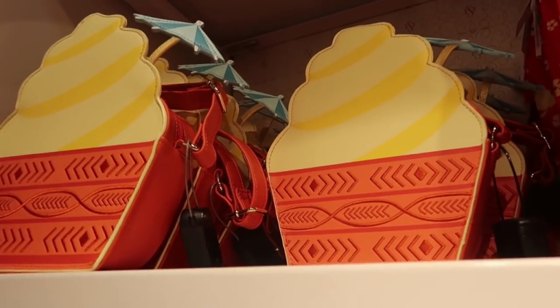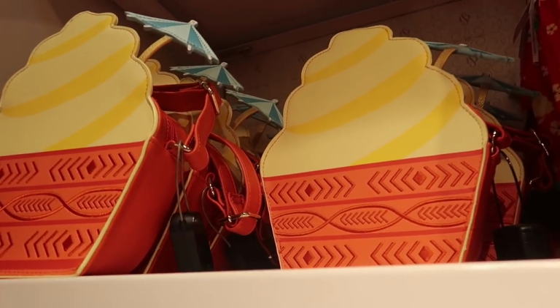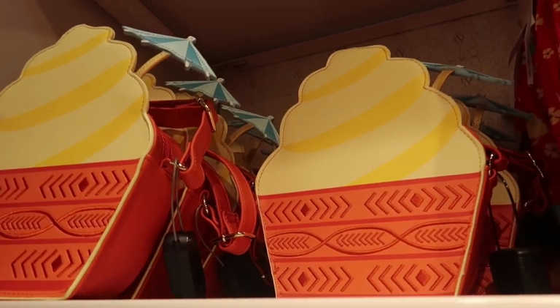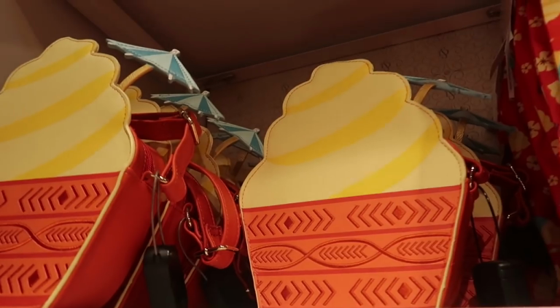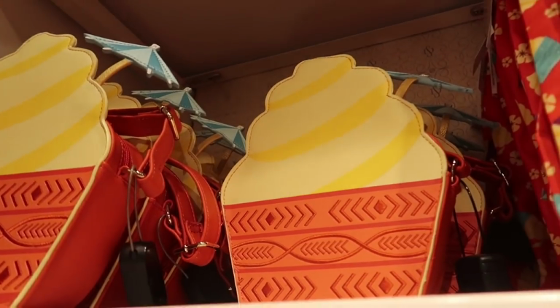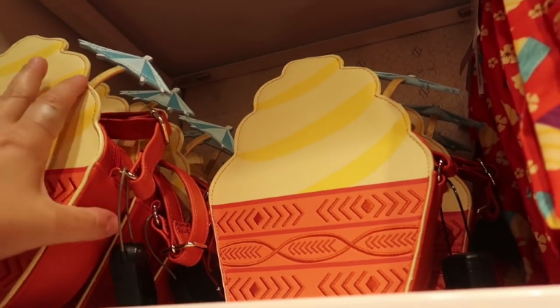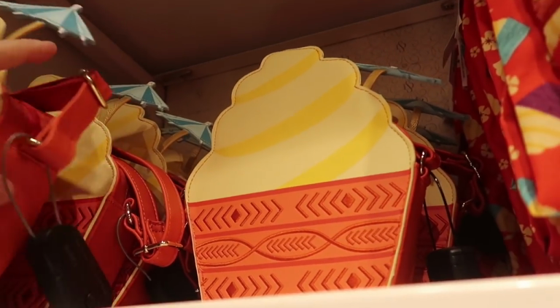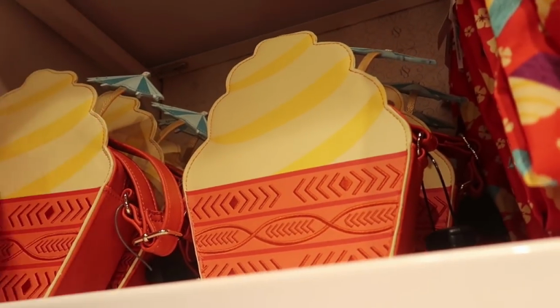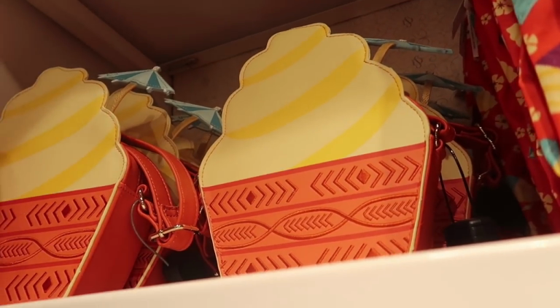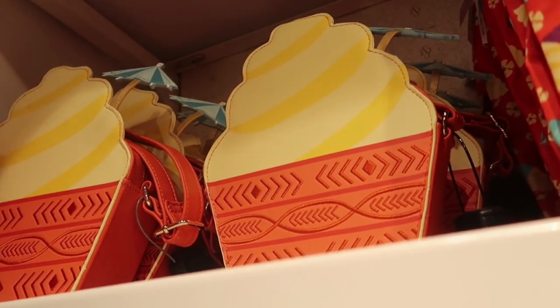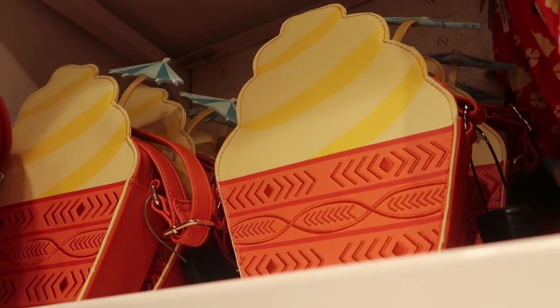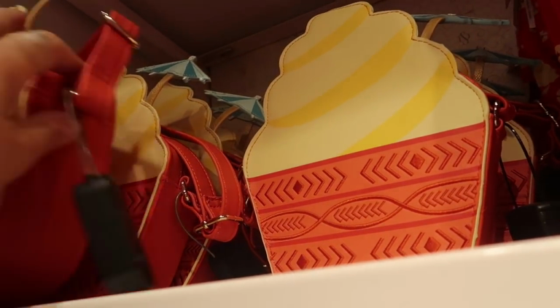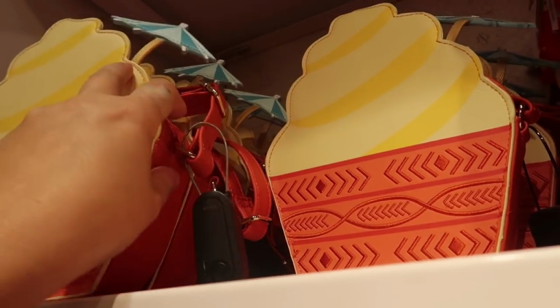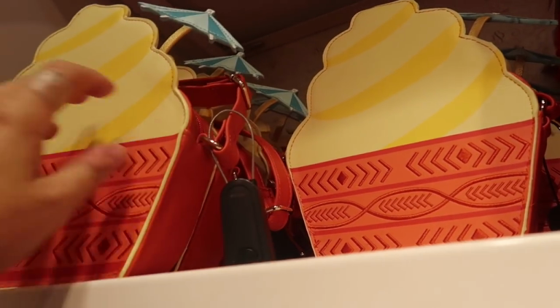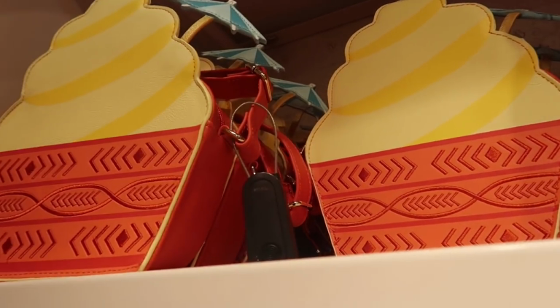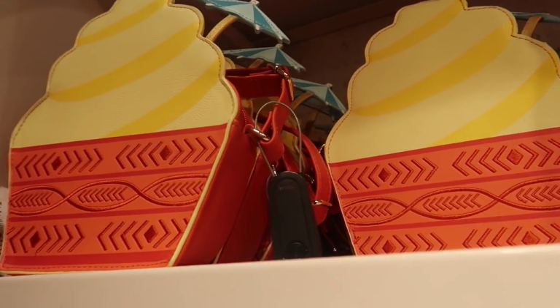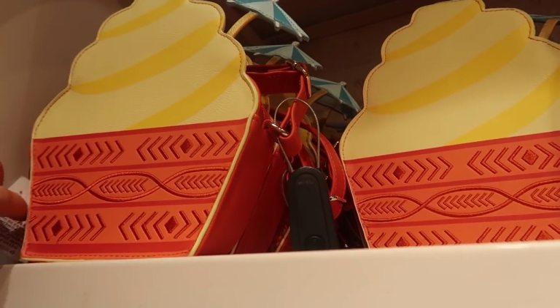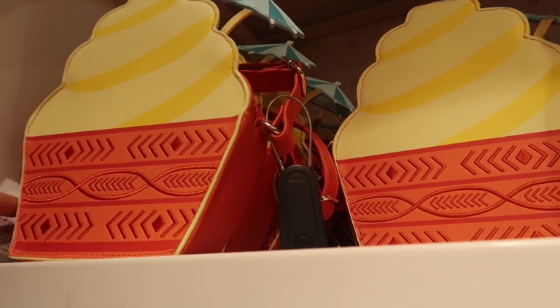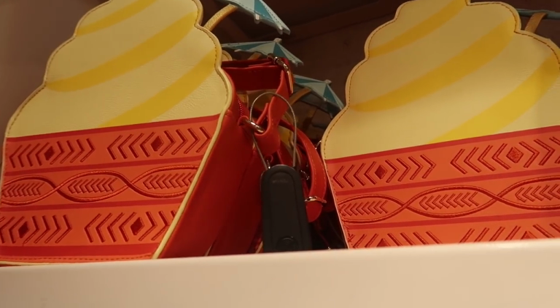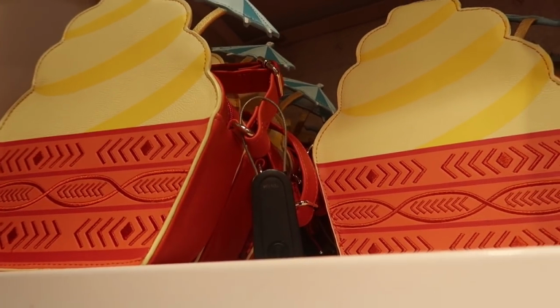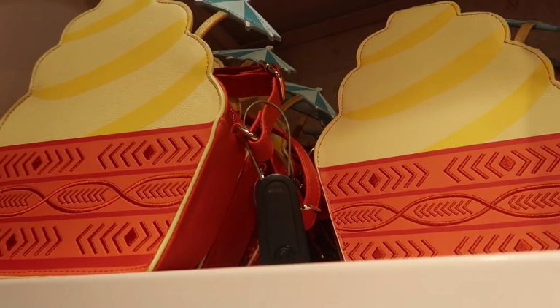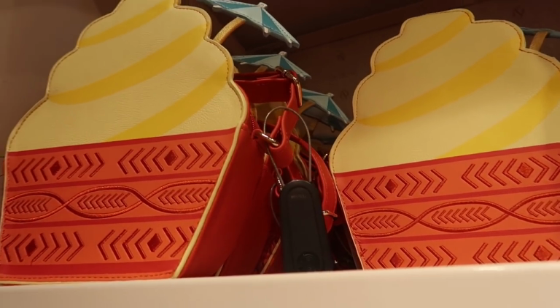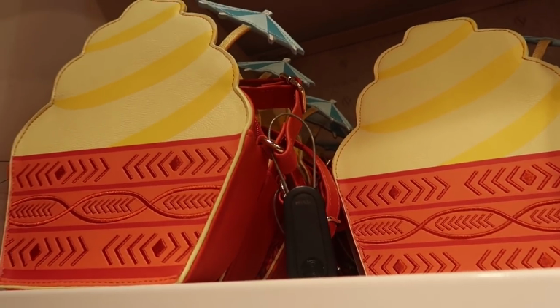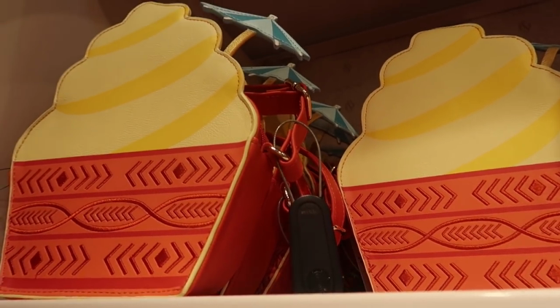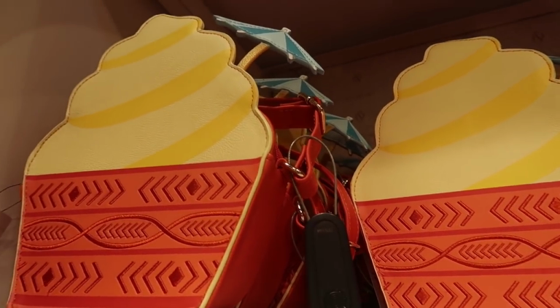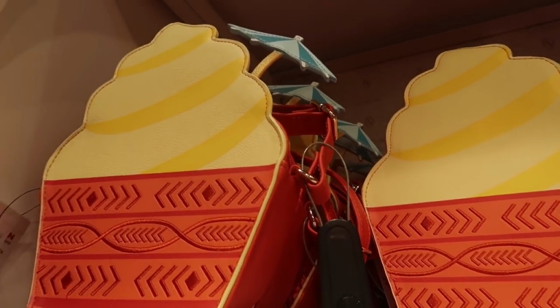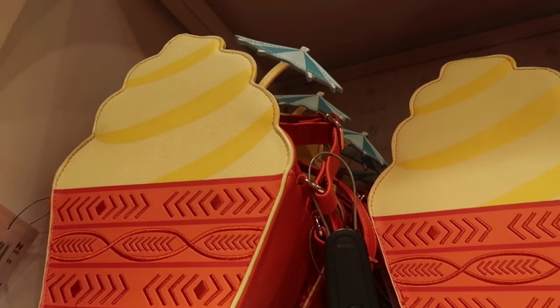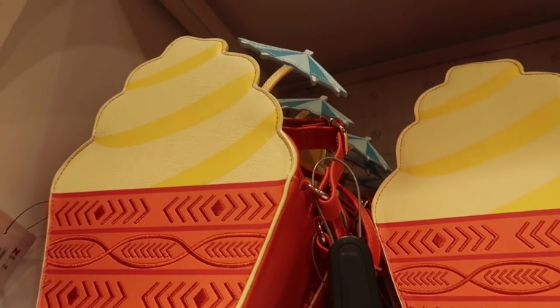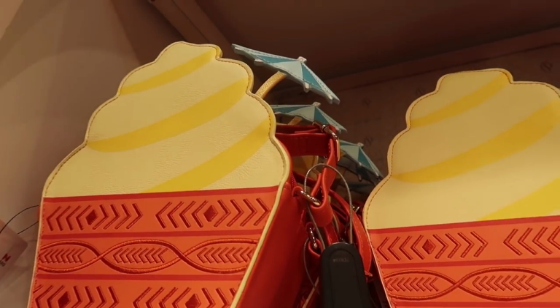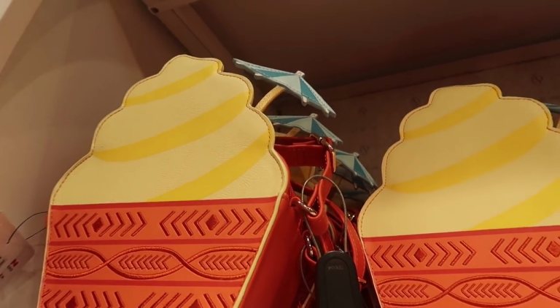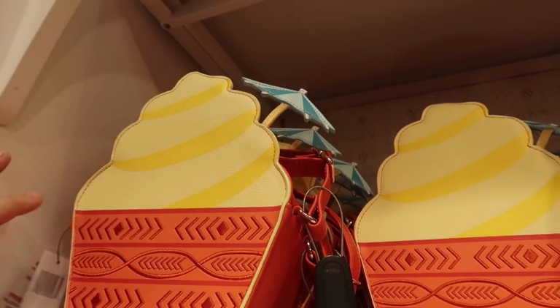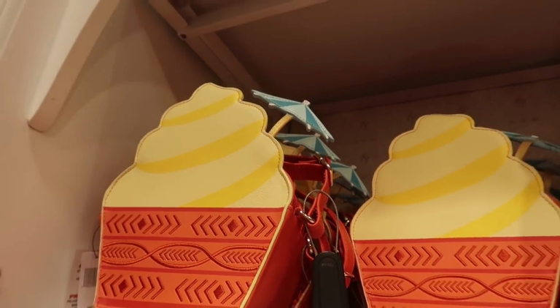This is not a Danielle Nicole — this is just a regular Disney purse of a Dole Whip for $65.